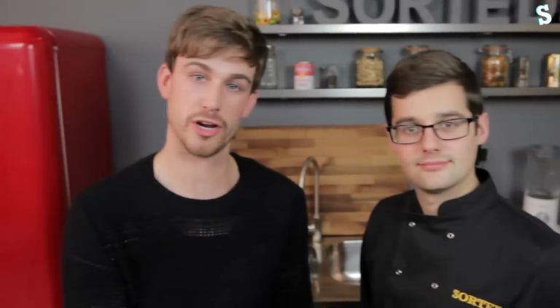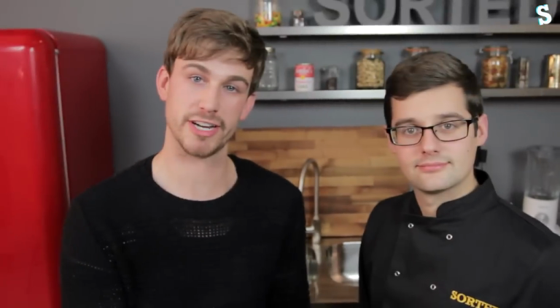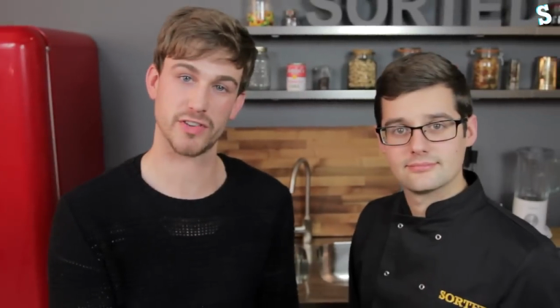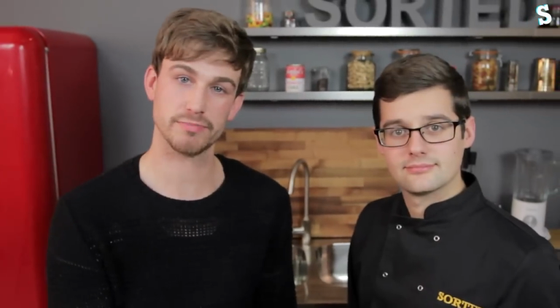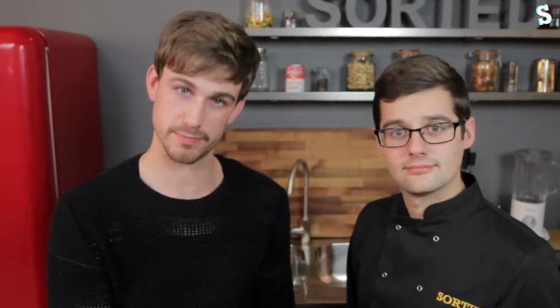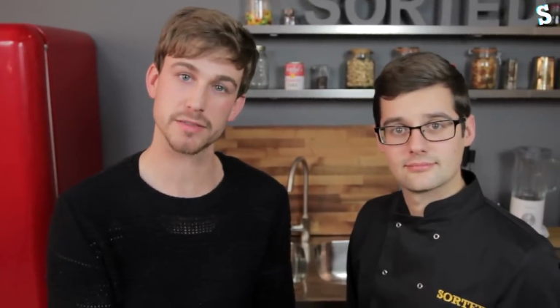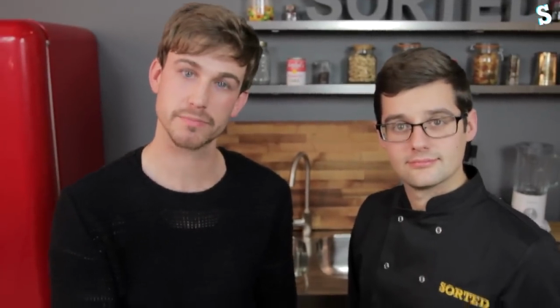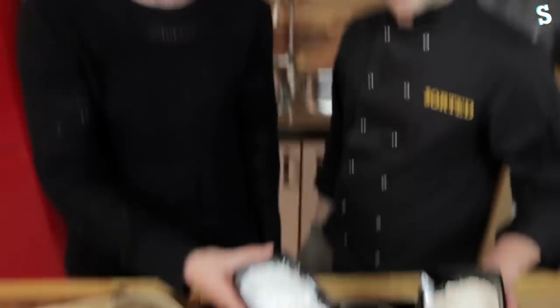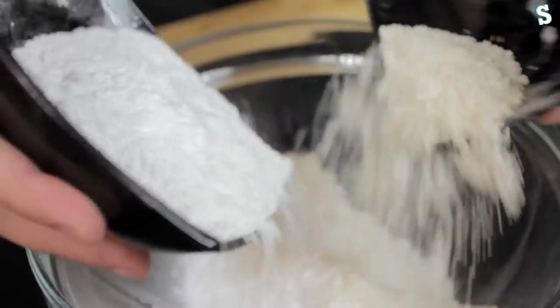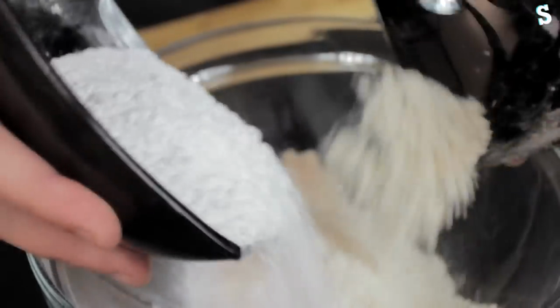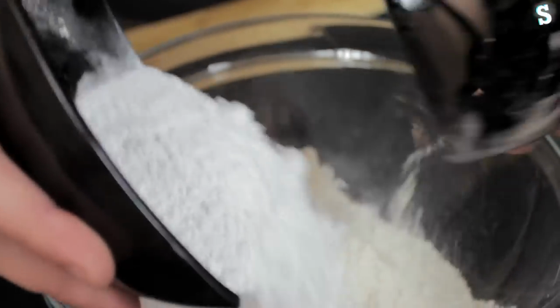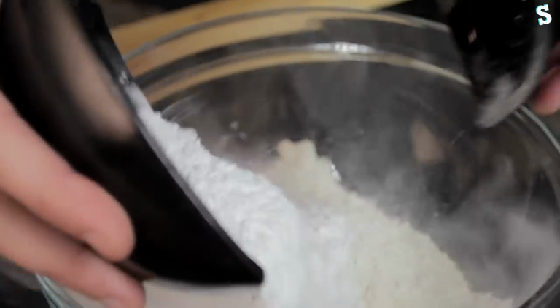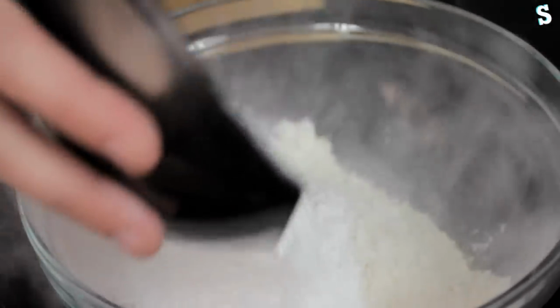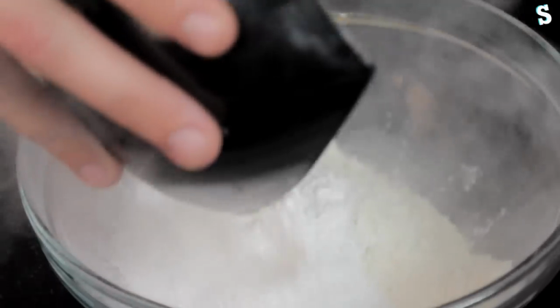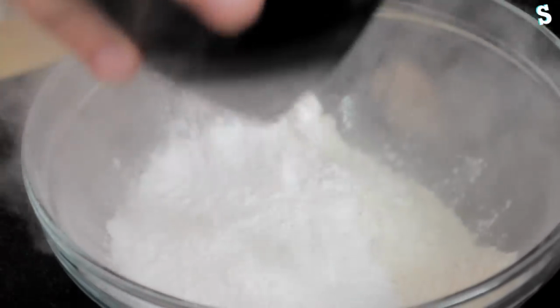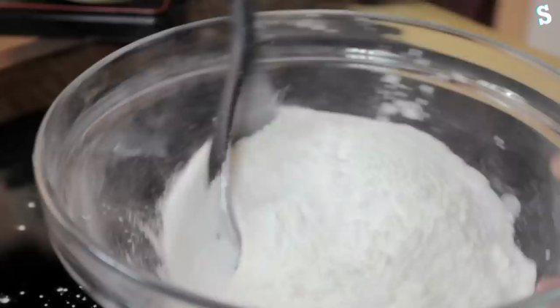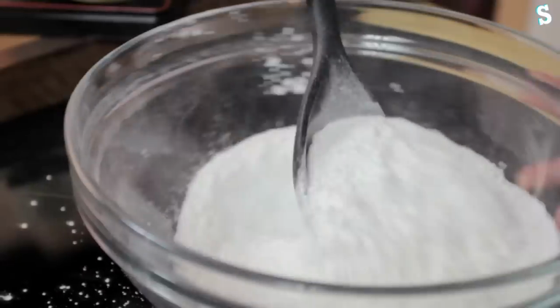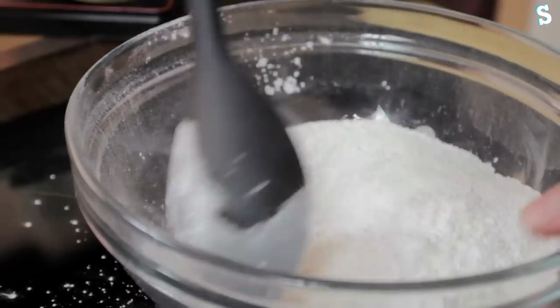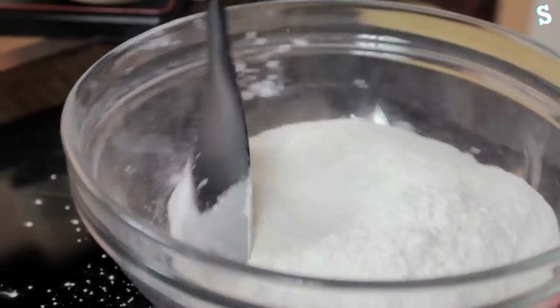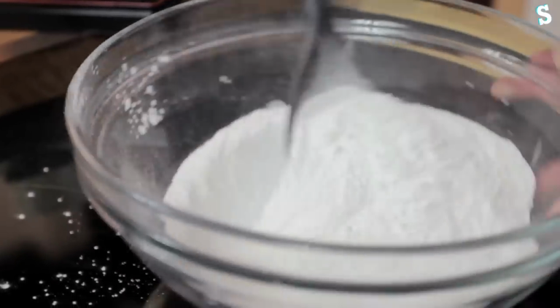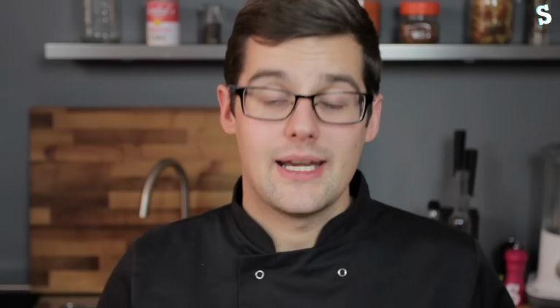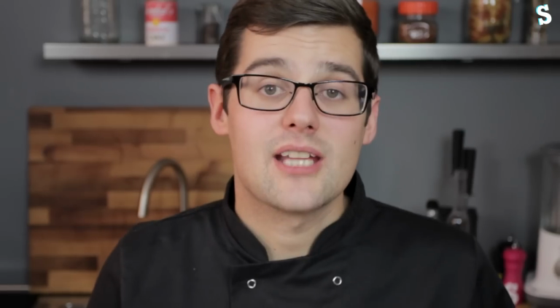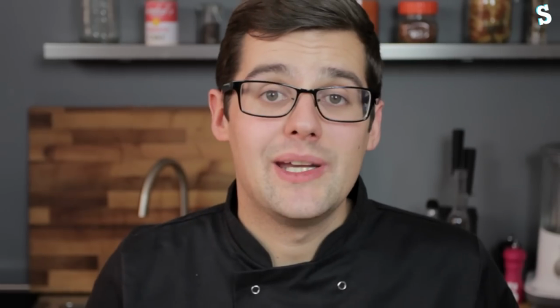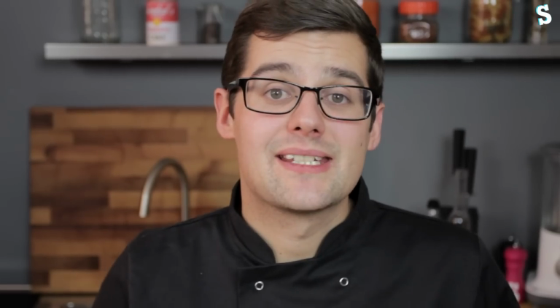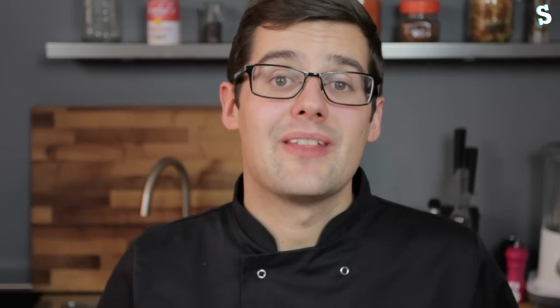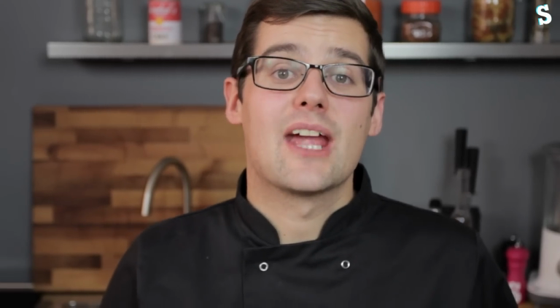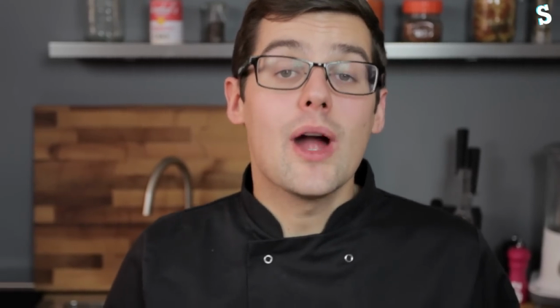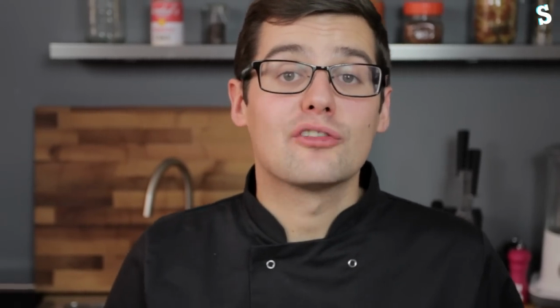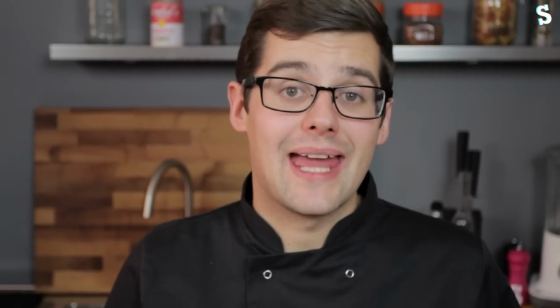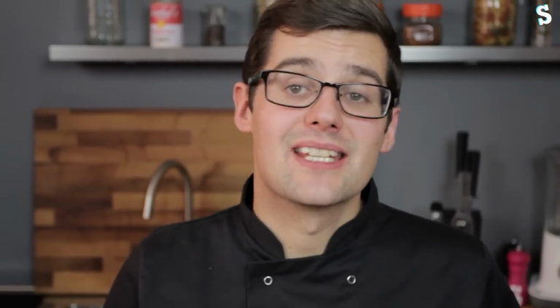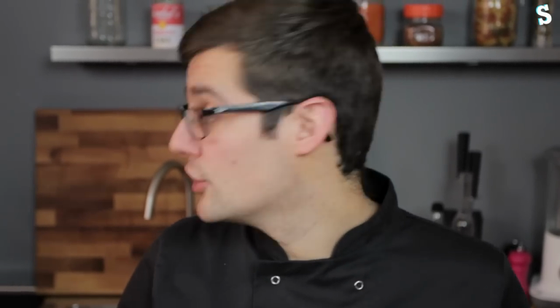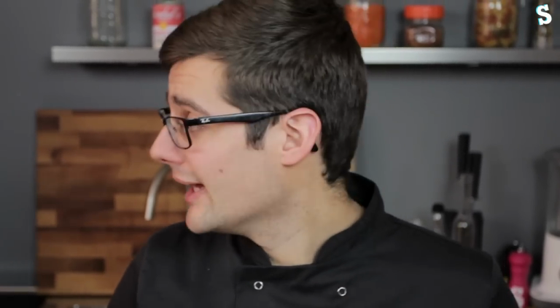Dry ingredients first, let's mix them. Next up, we need to separate the egg whites from the eggs. If you can do that?